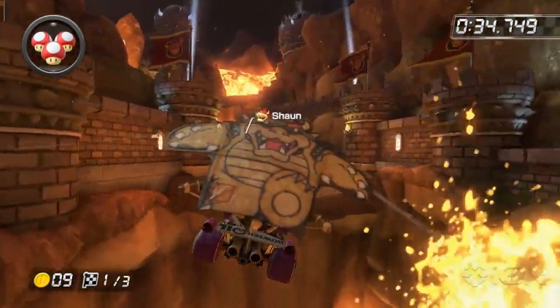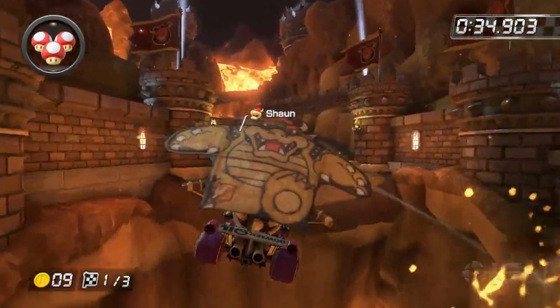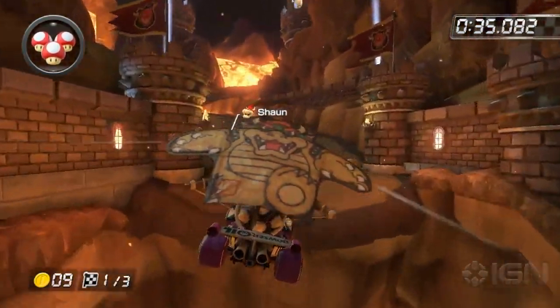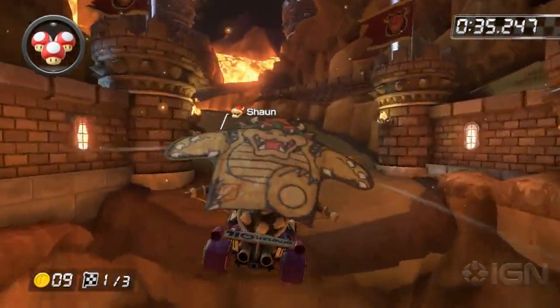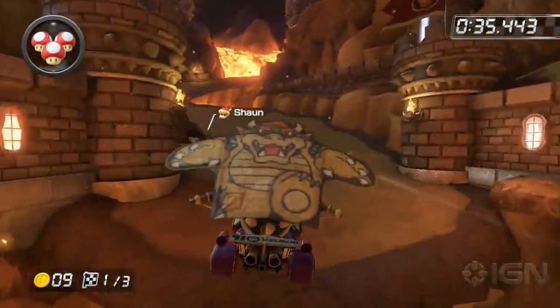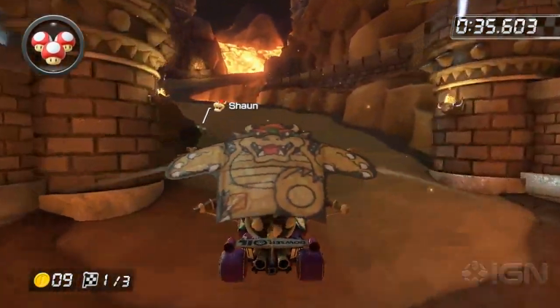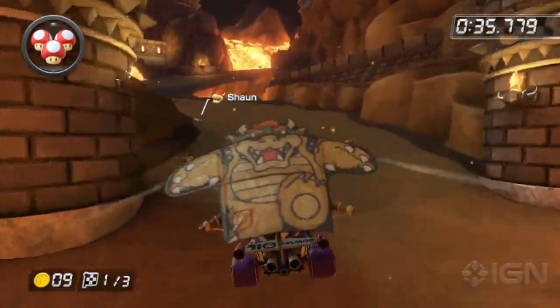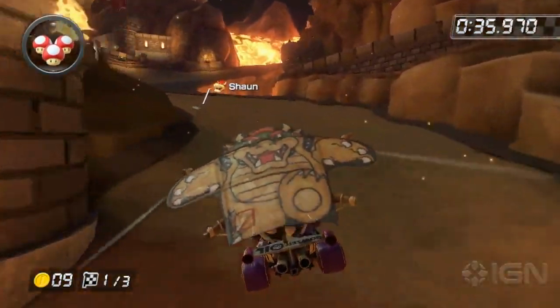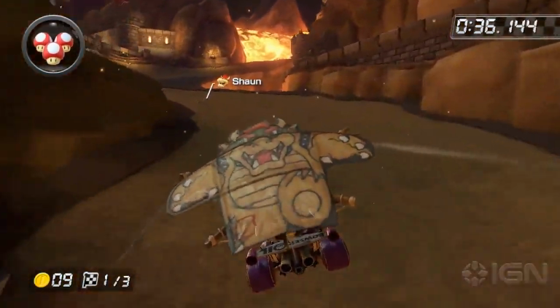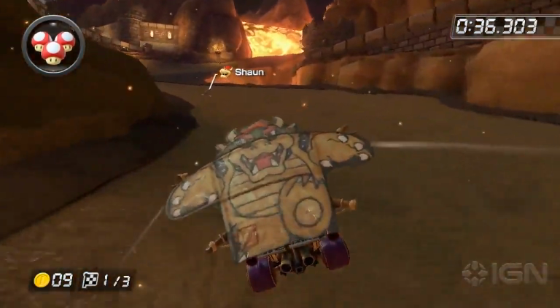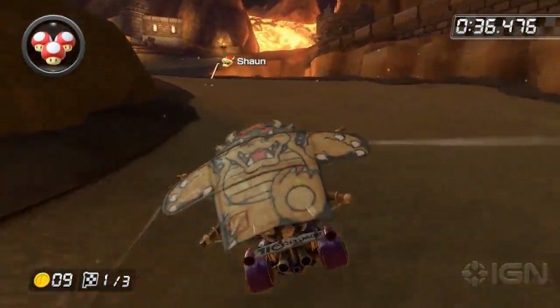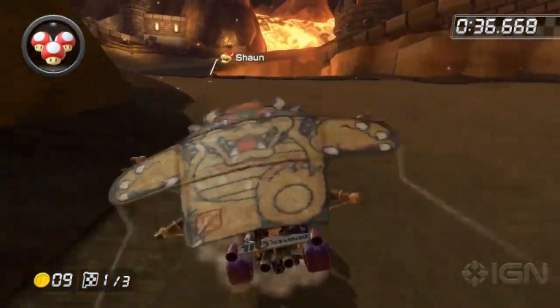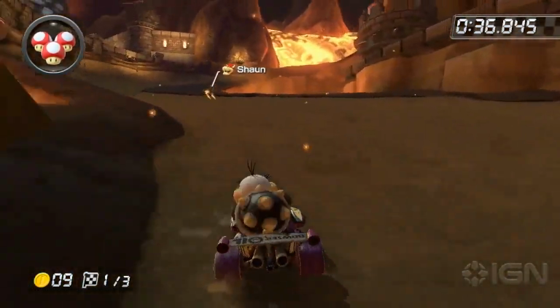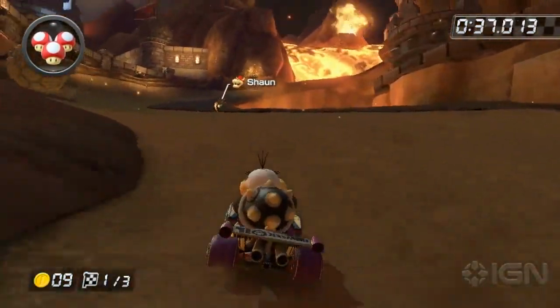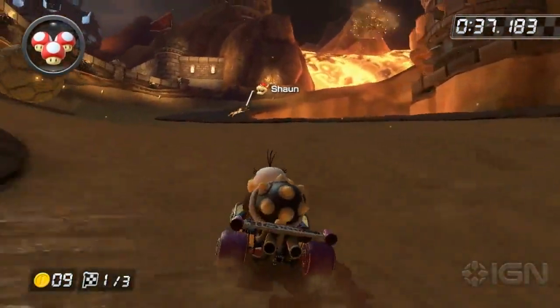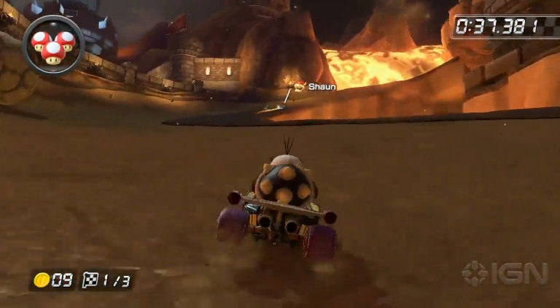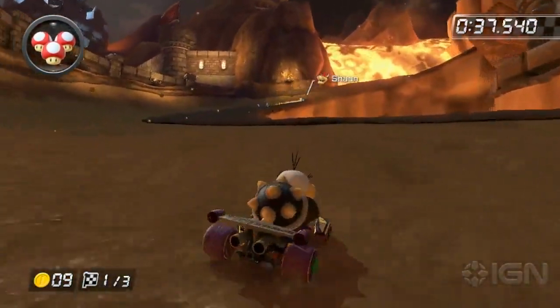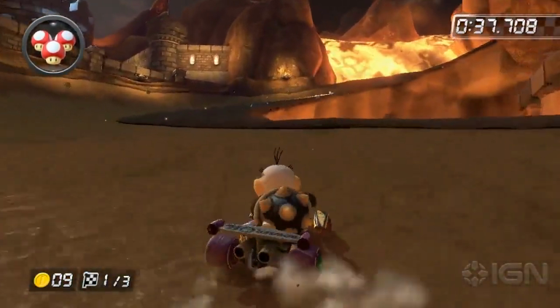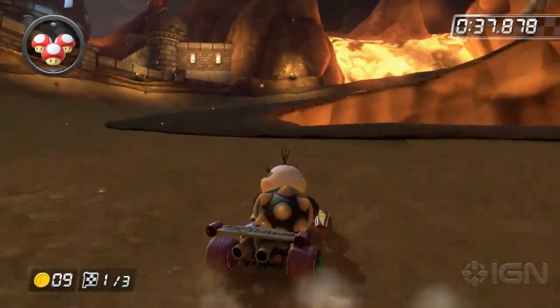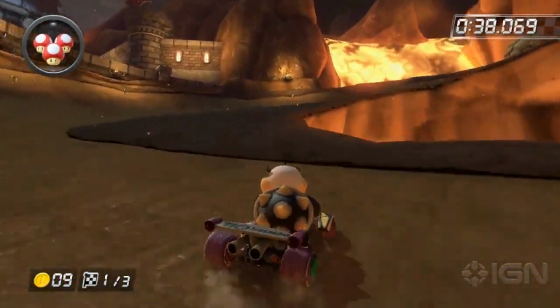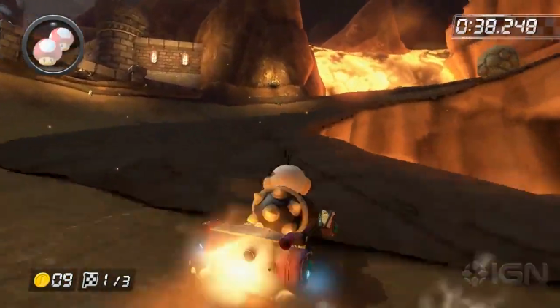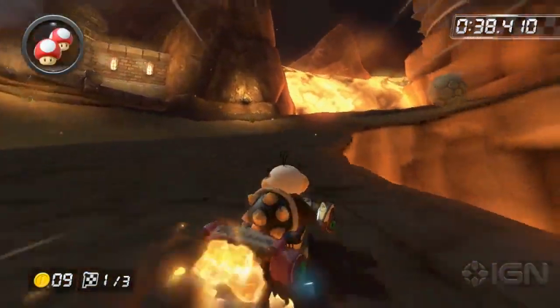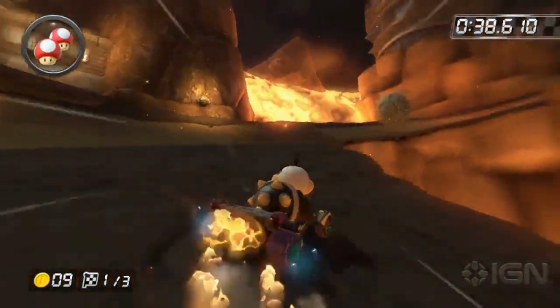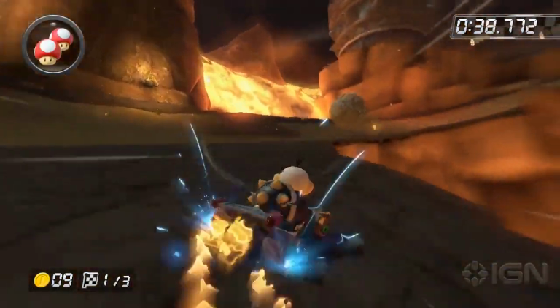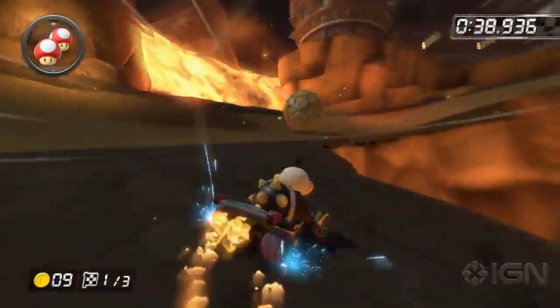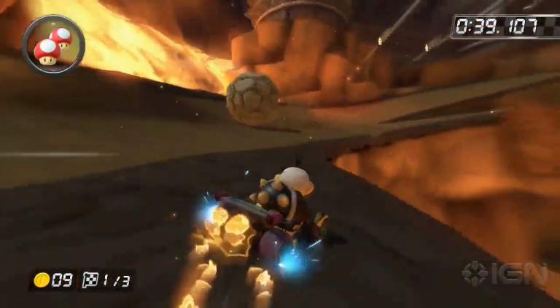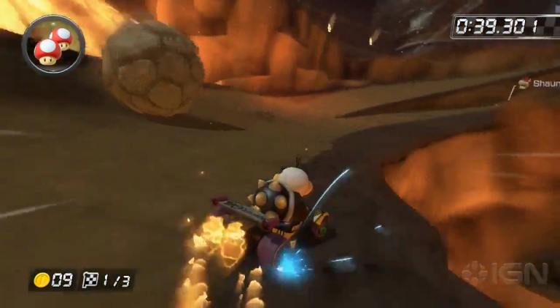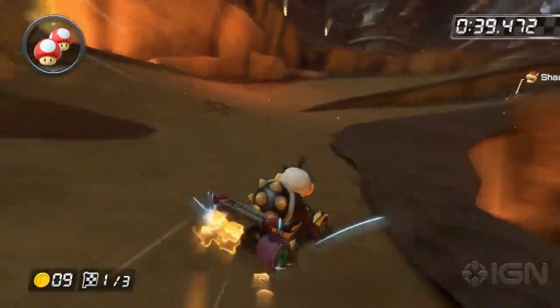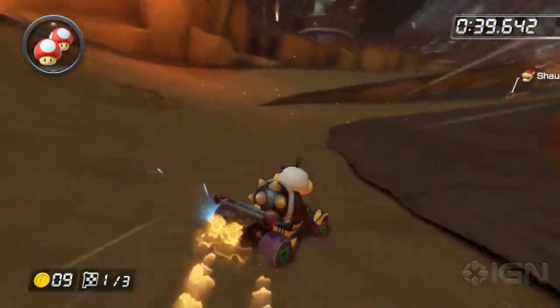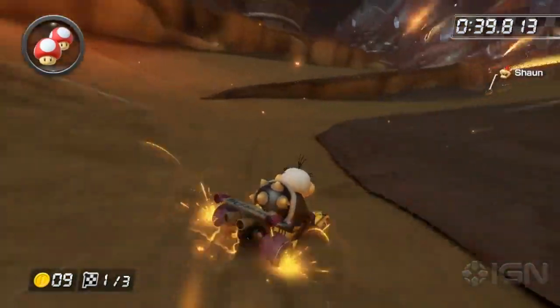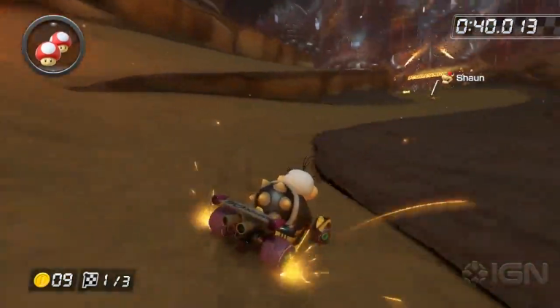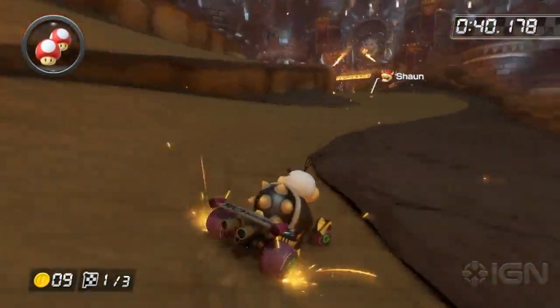Once you land, use a mushroom to cut through the dirt. Fire hop after to quickly get to the finish line.